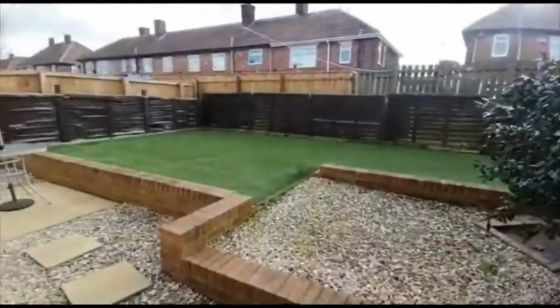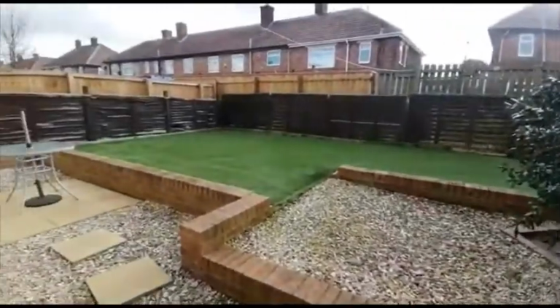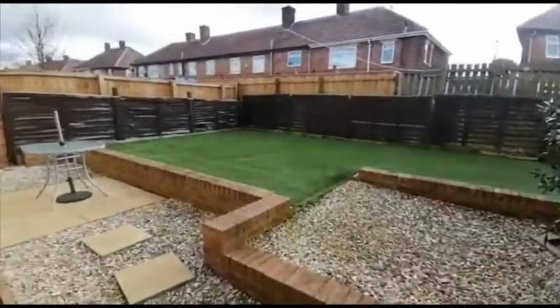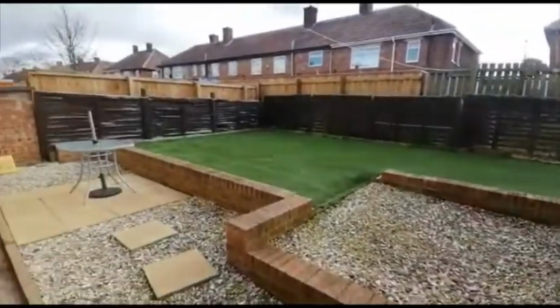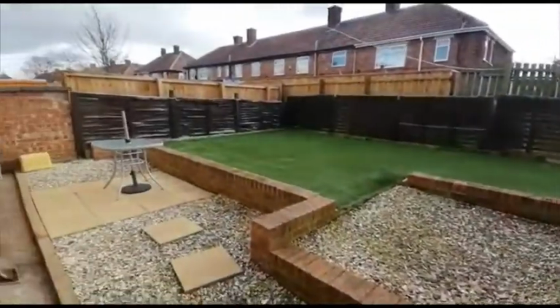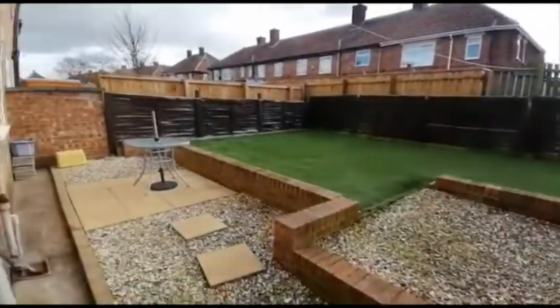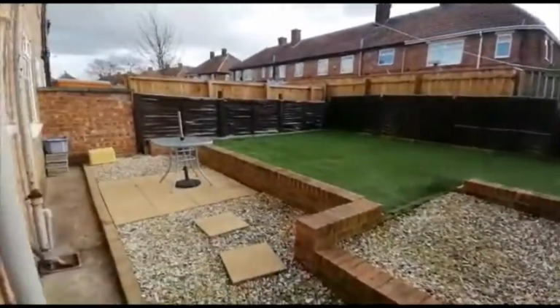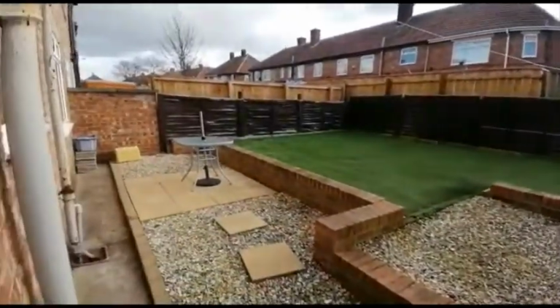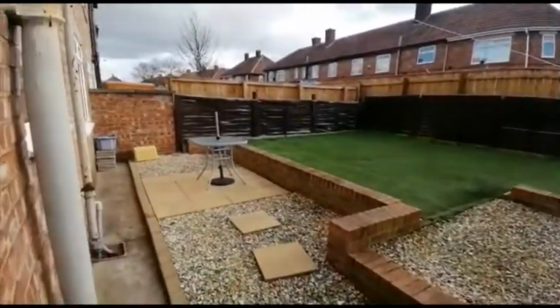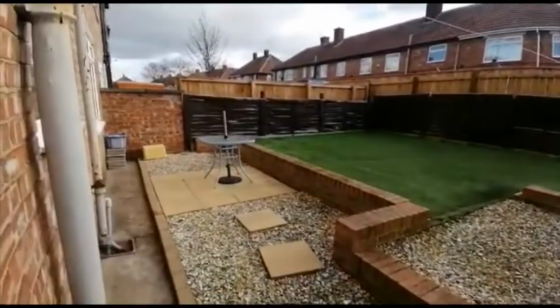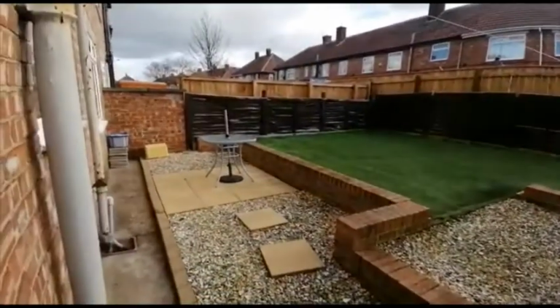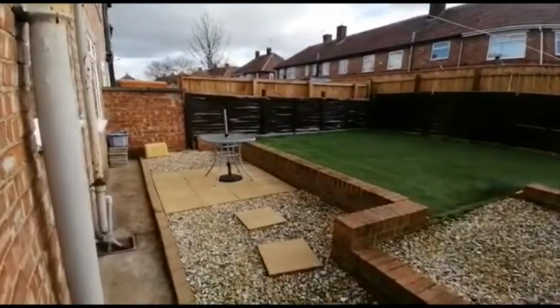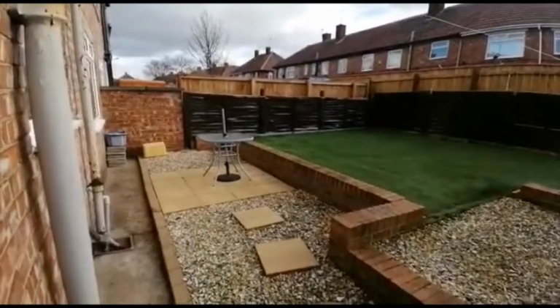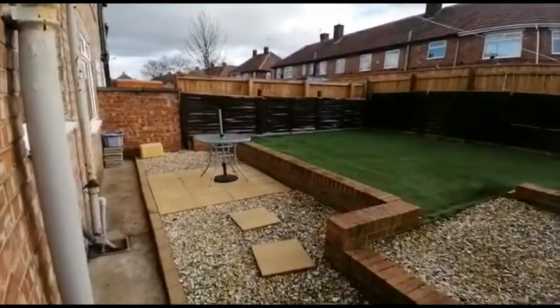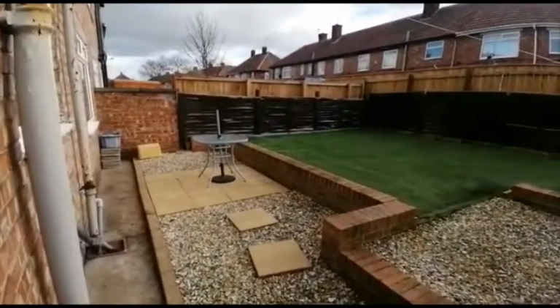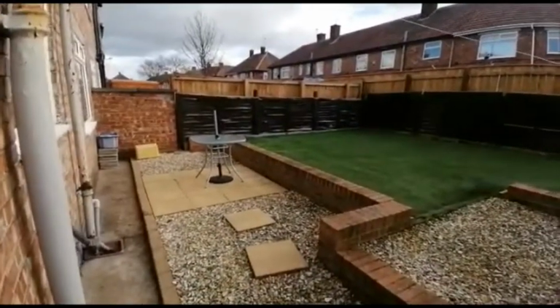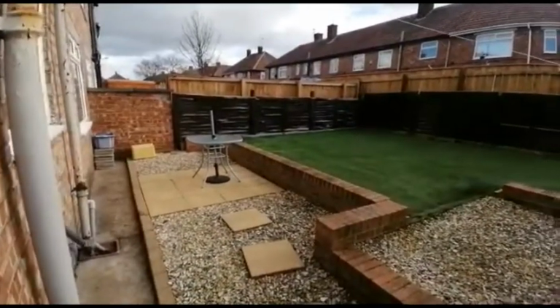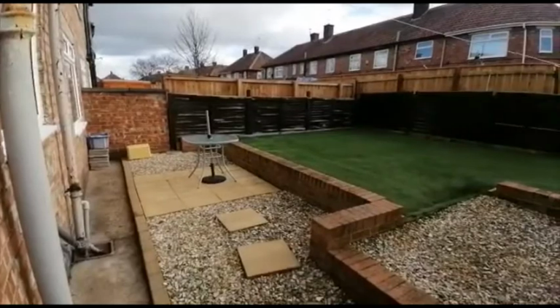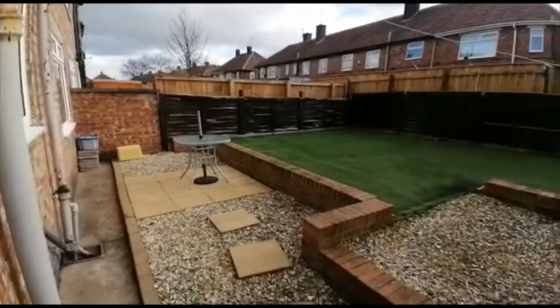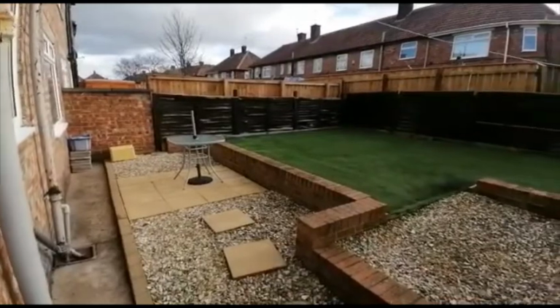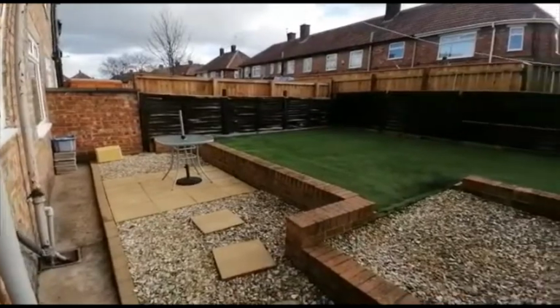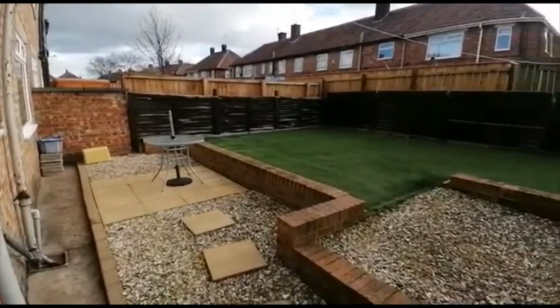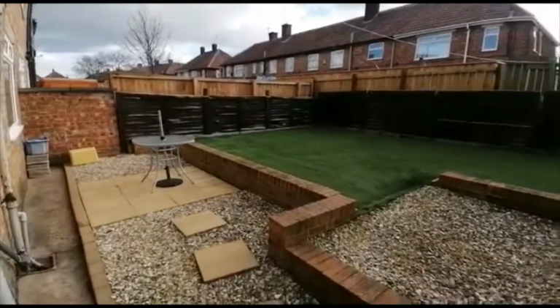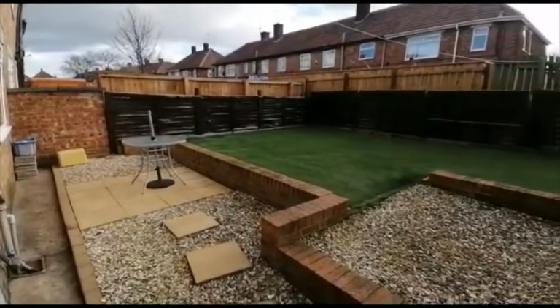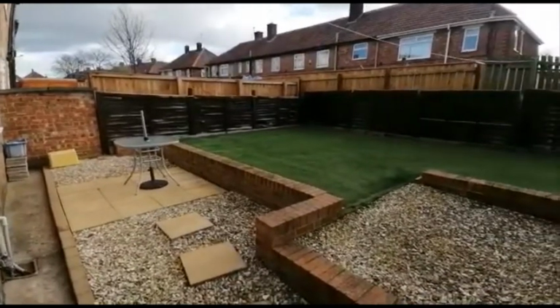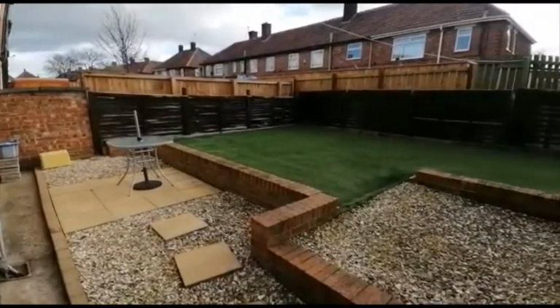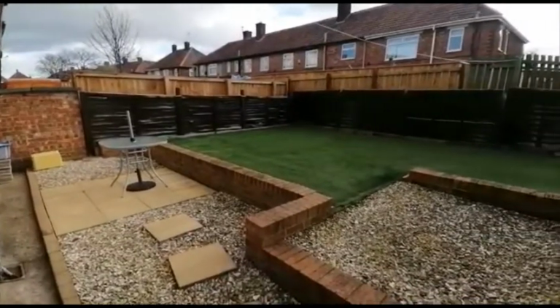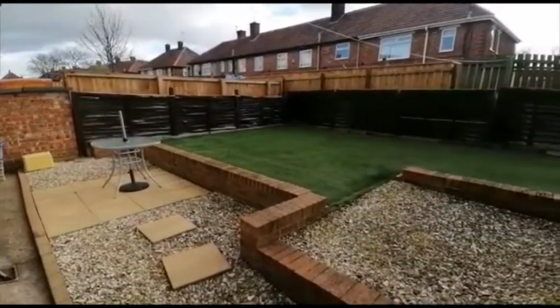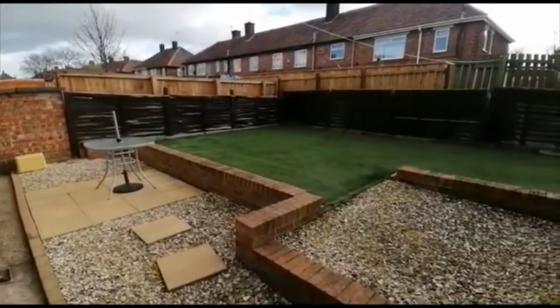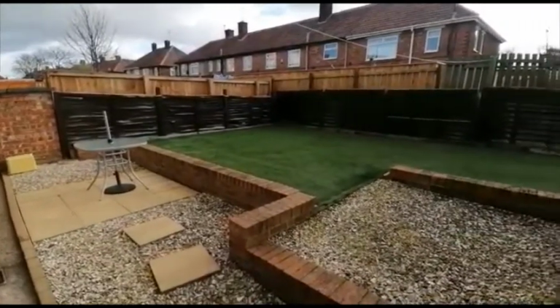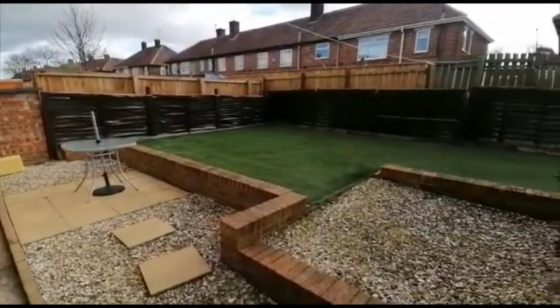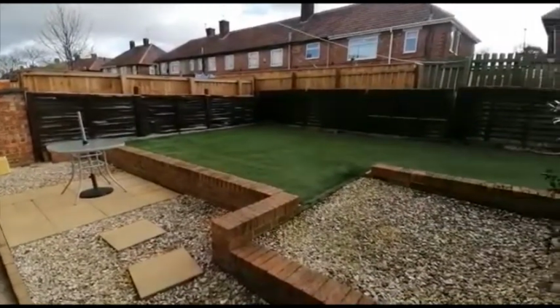Lovely back garden with artificial grass, it's also south facing.